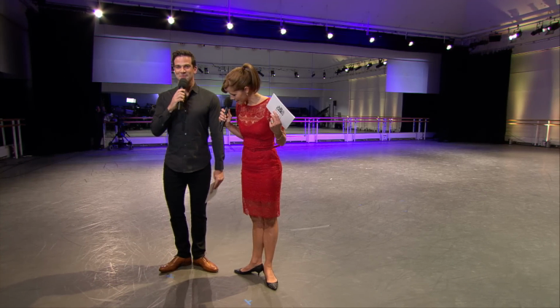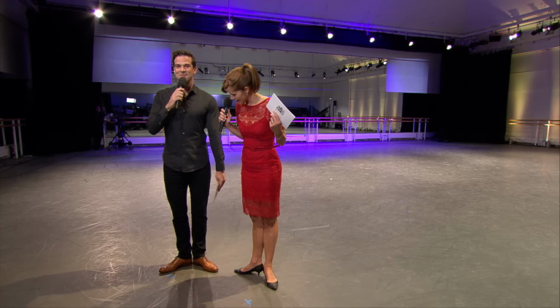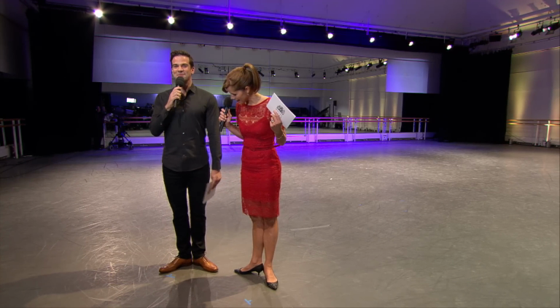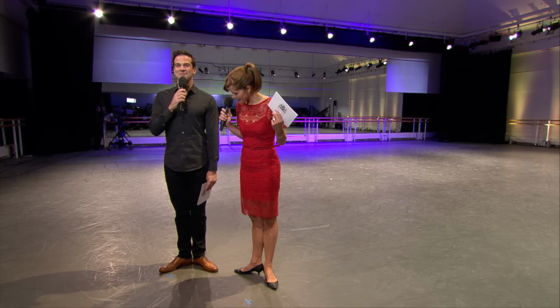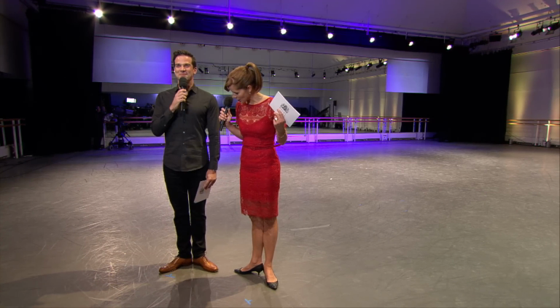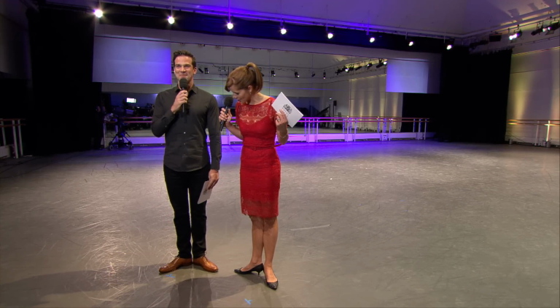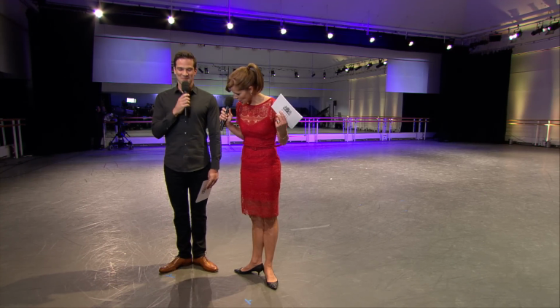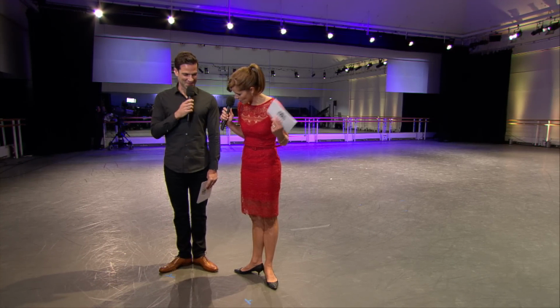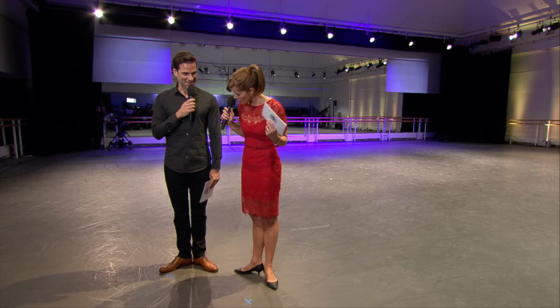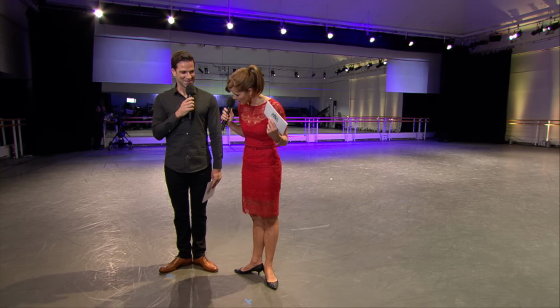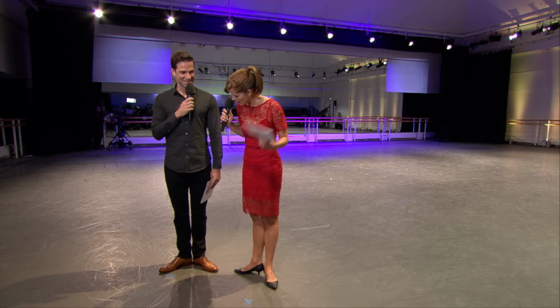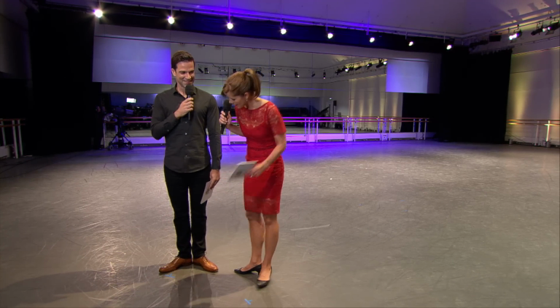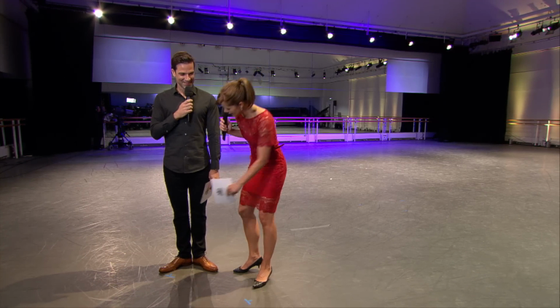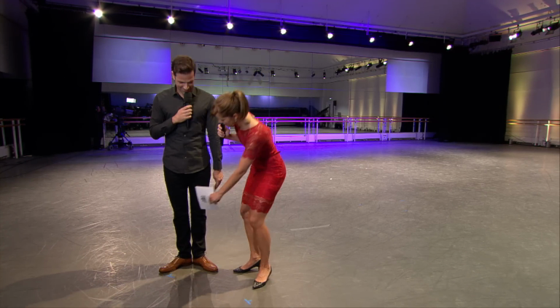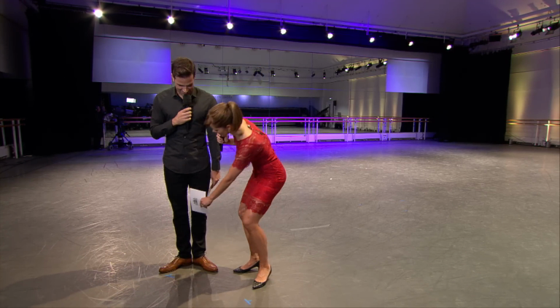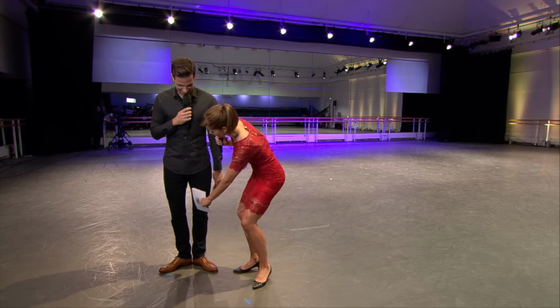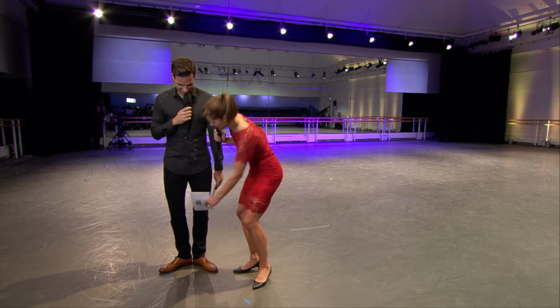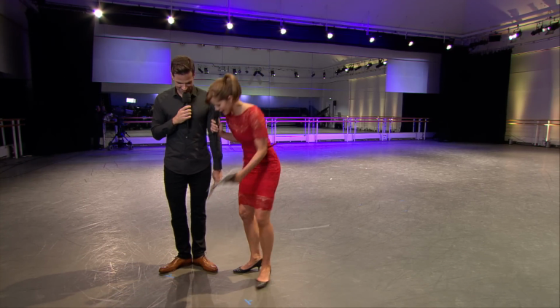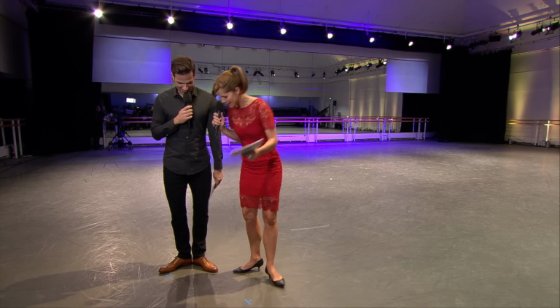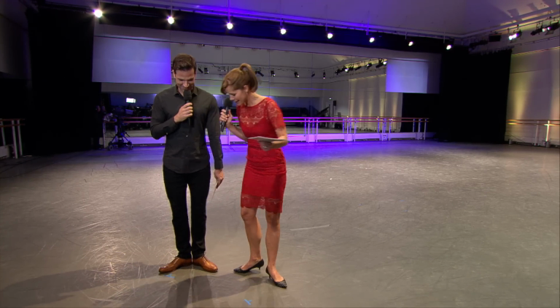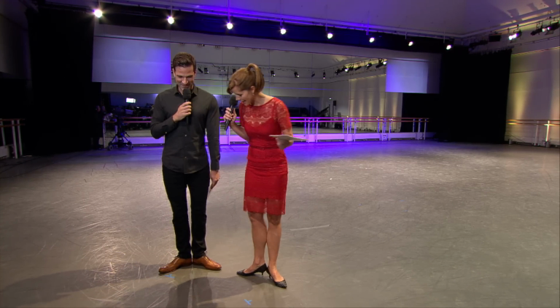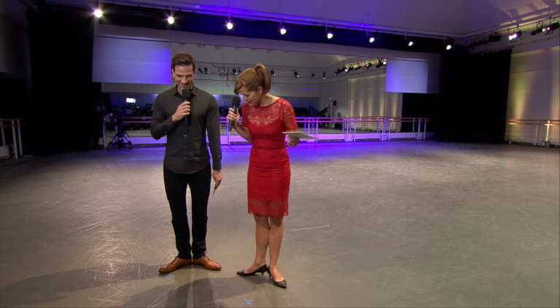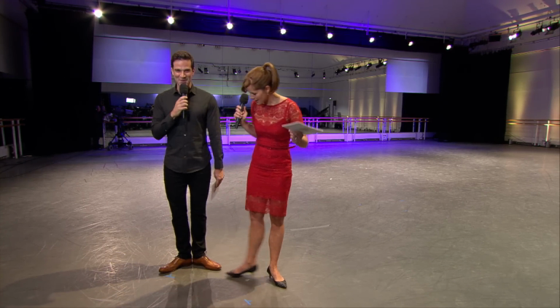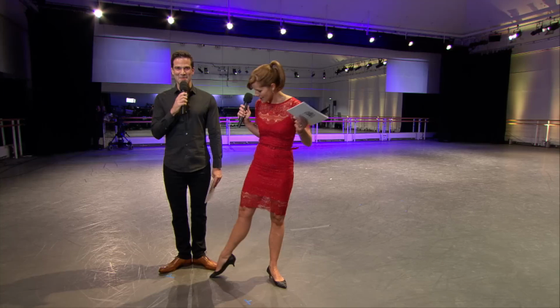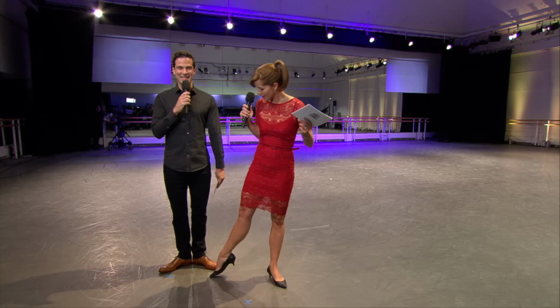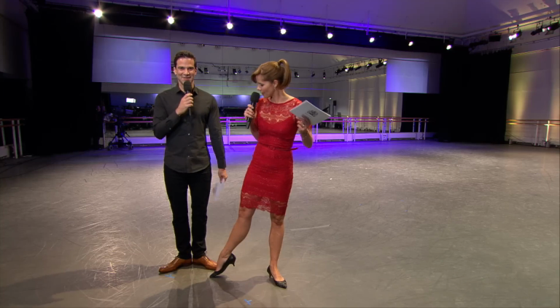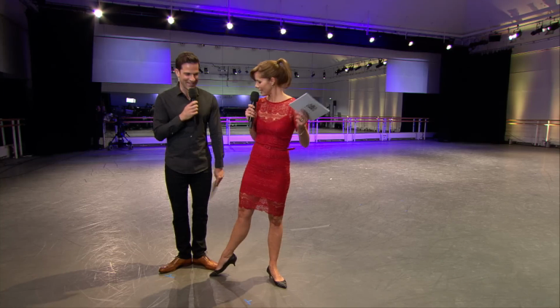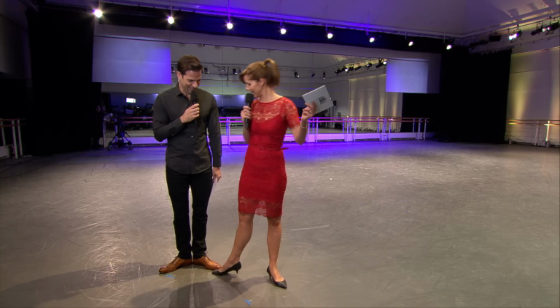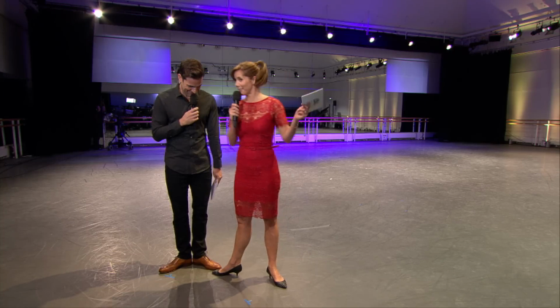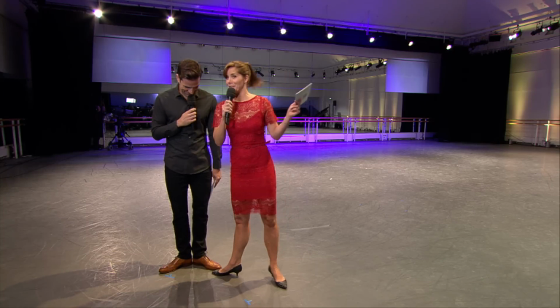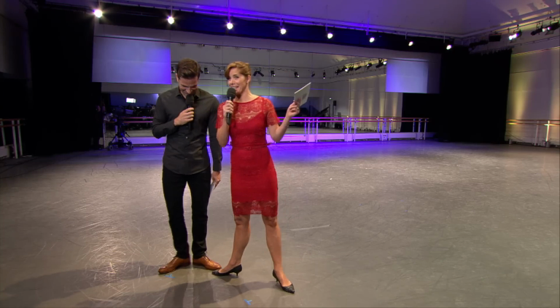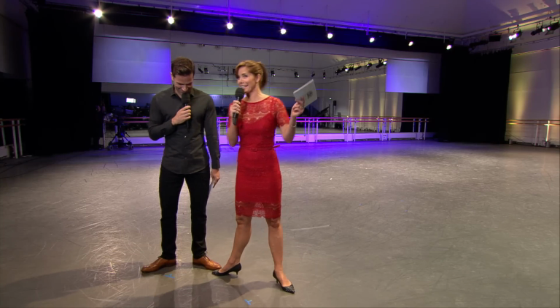Heels together, toes turned out from the knees, turned out from the knees. Then second — and then from second...